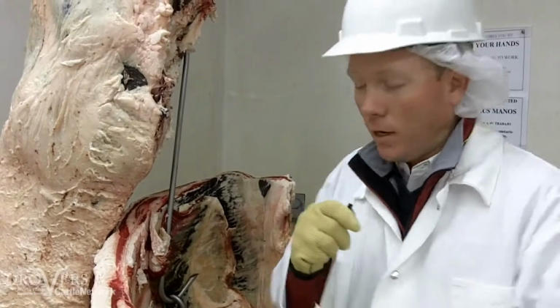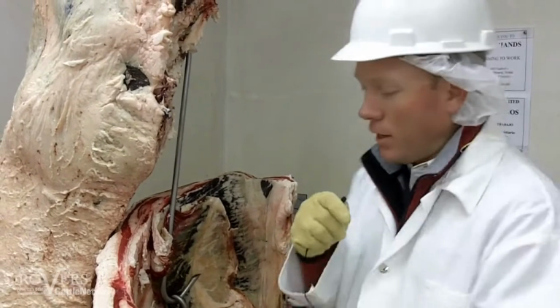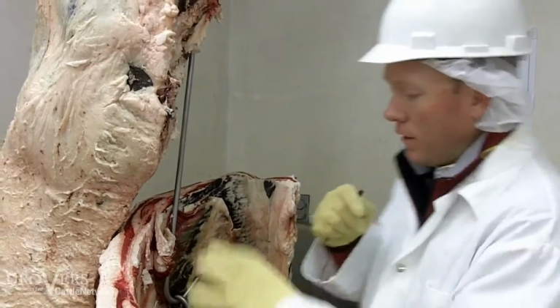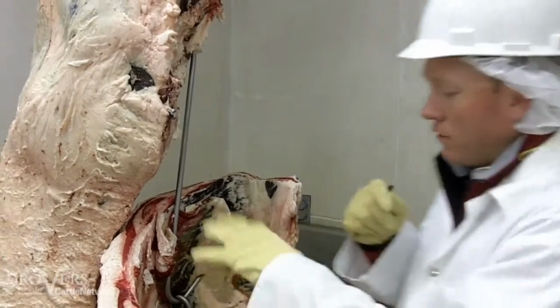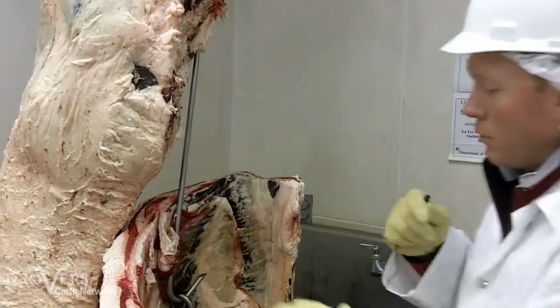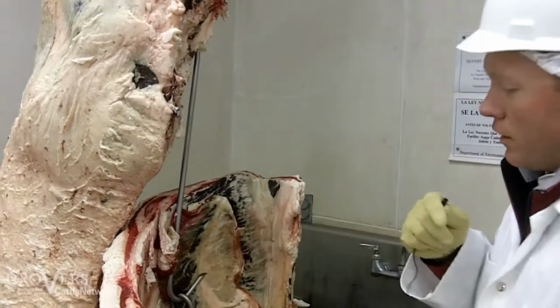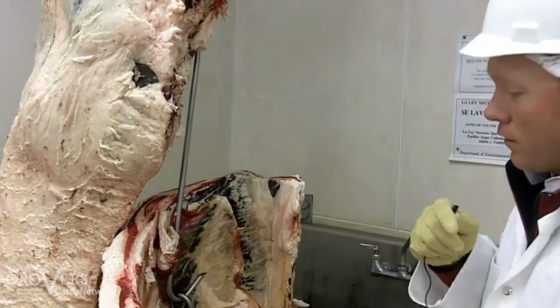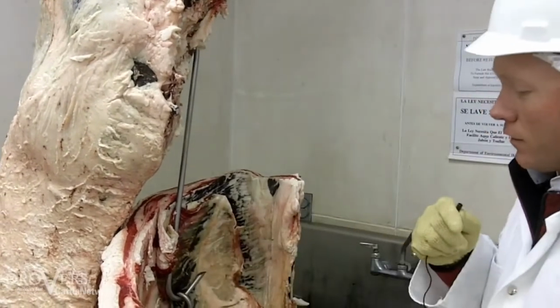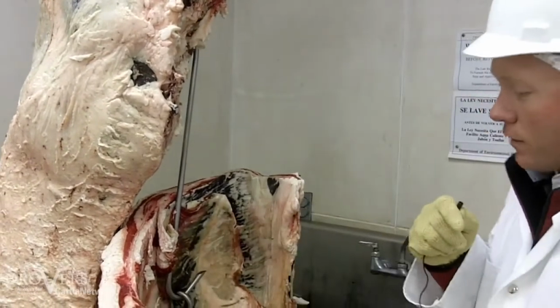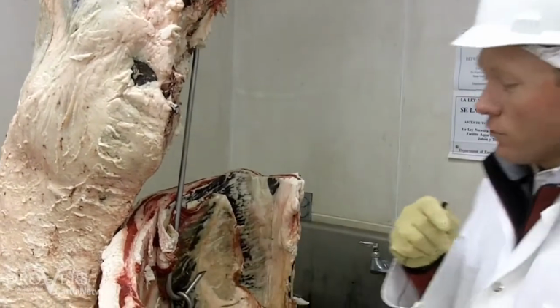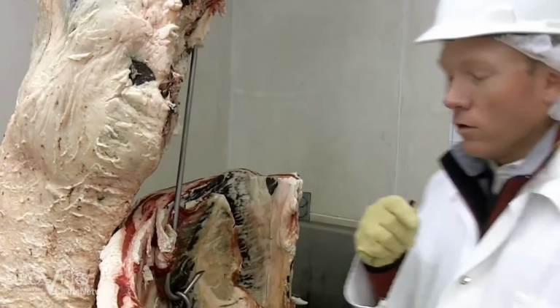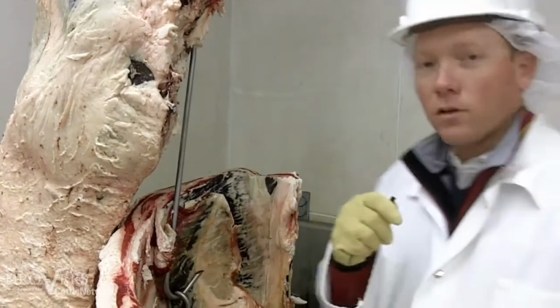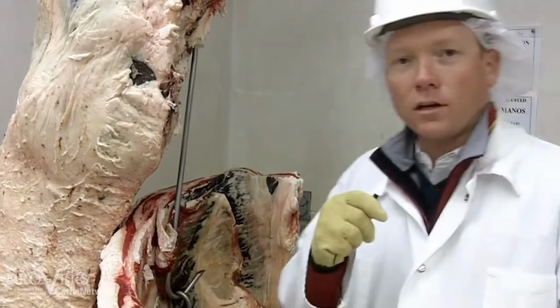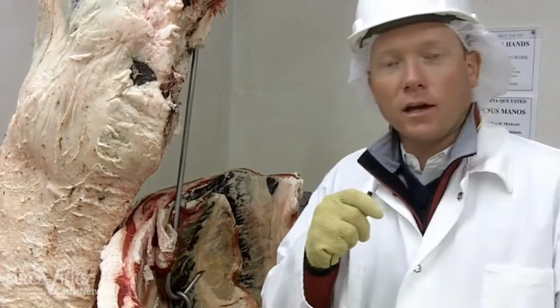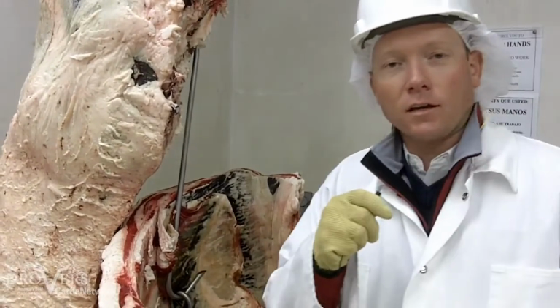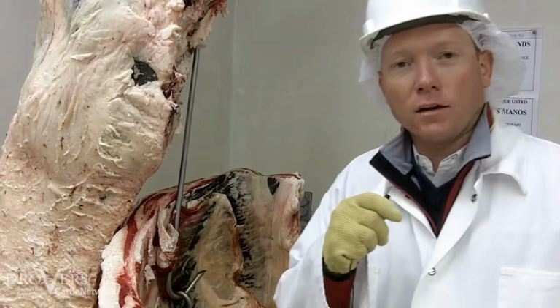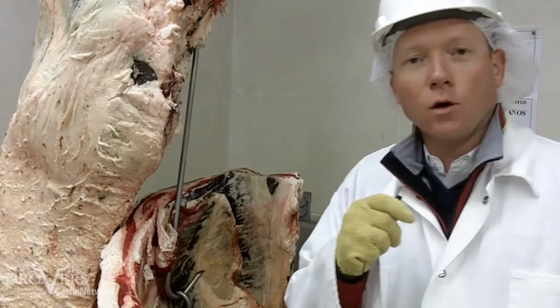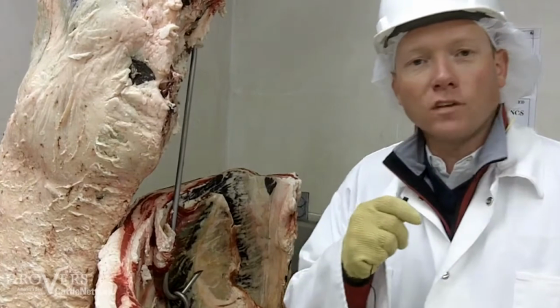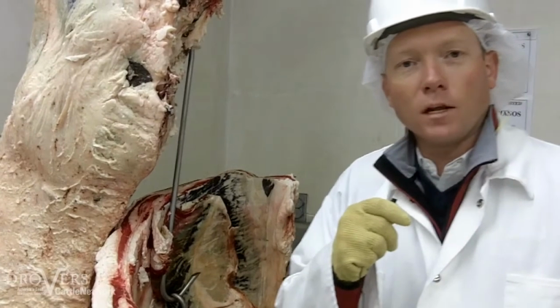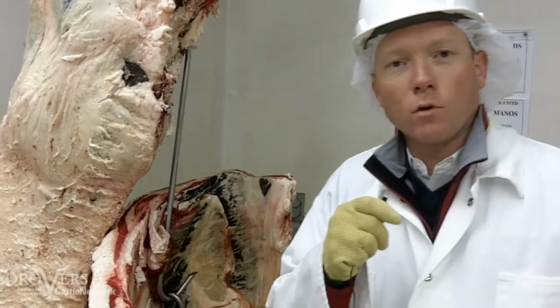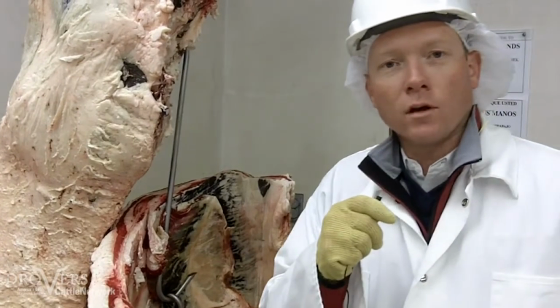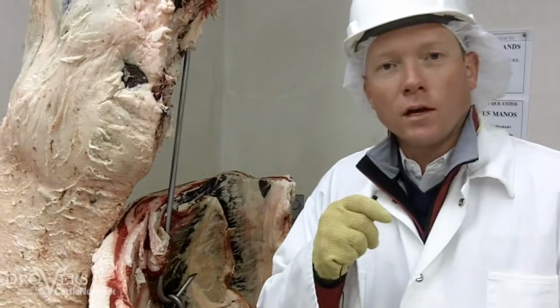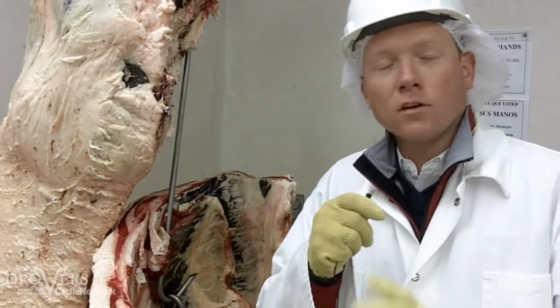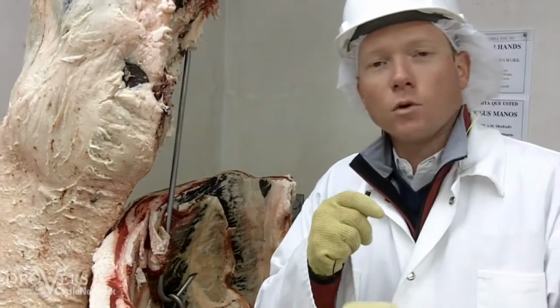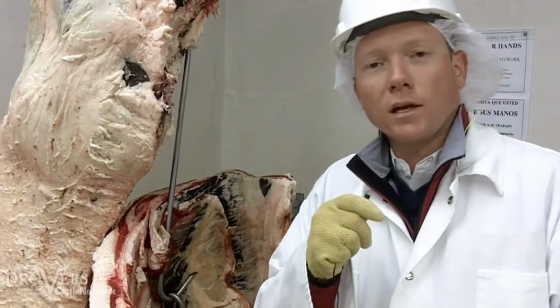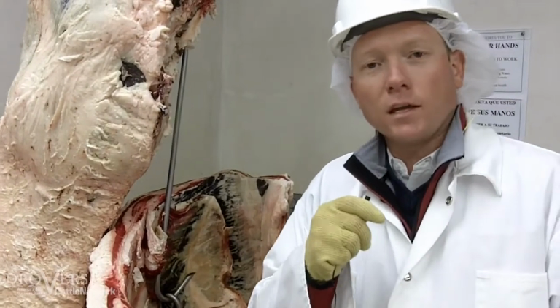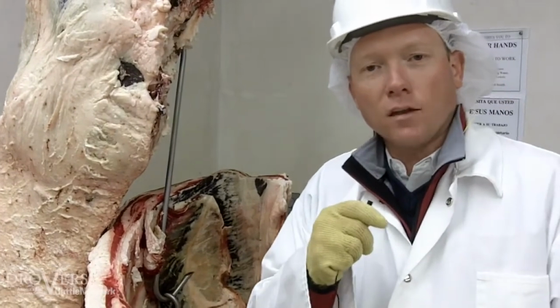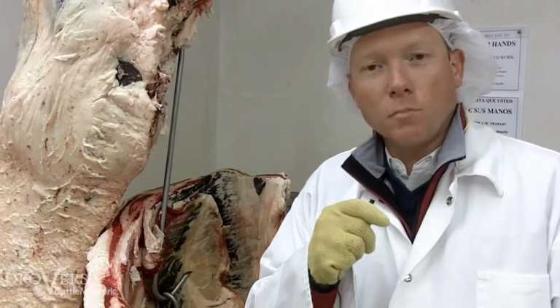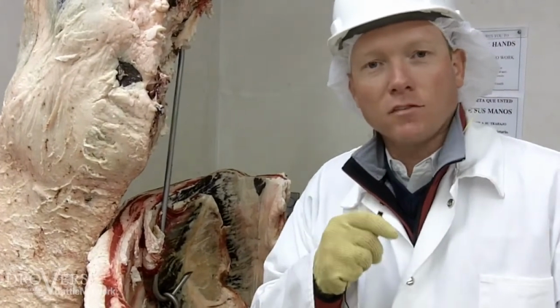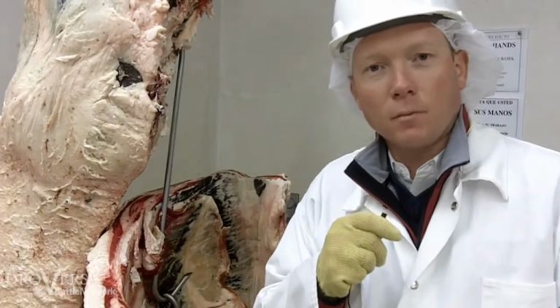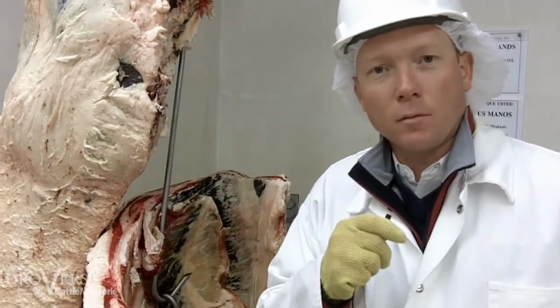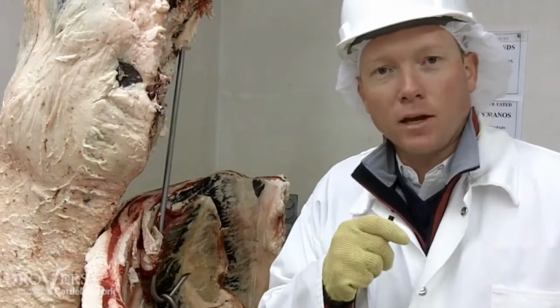This animal here doesn't look like a Holstein anymore — it looks more like a native beef type animal now.